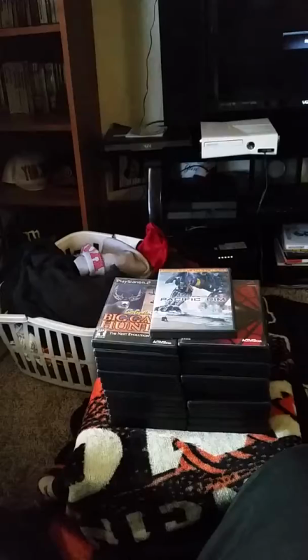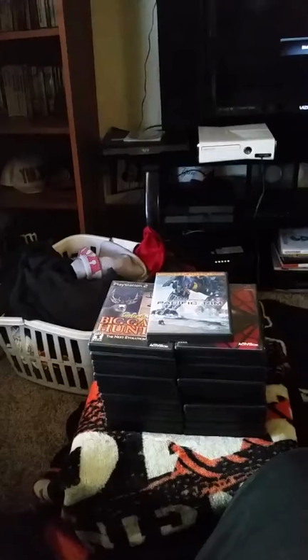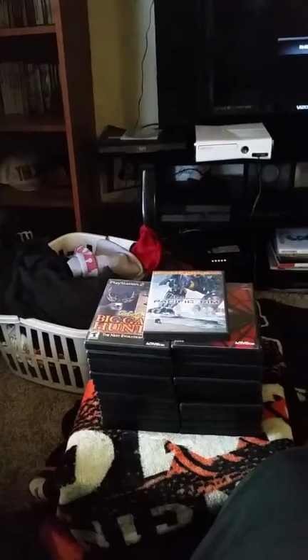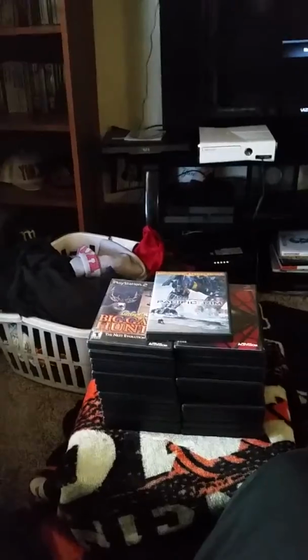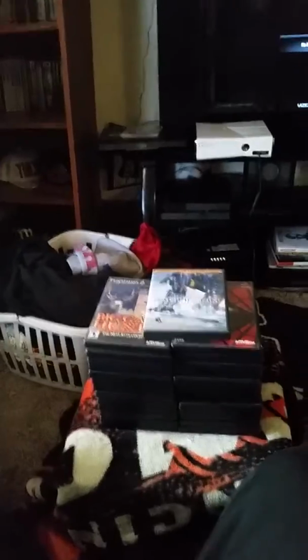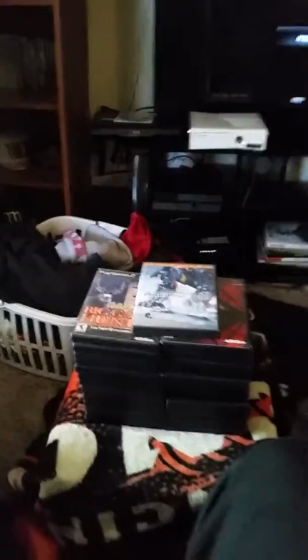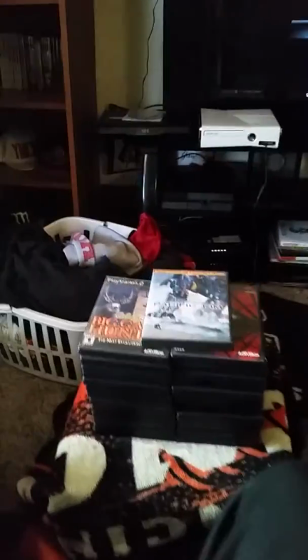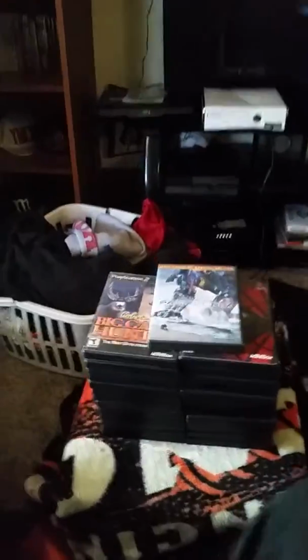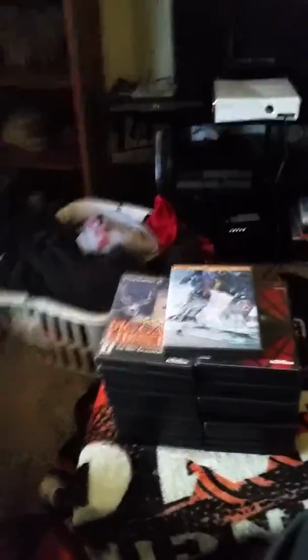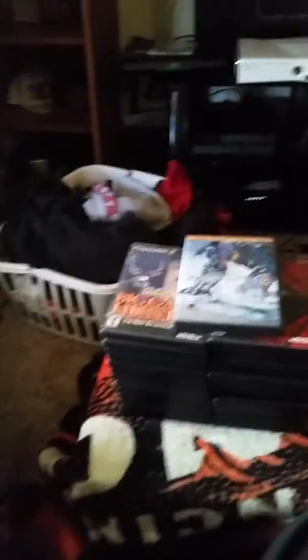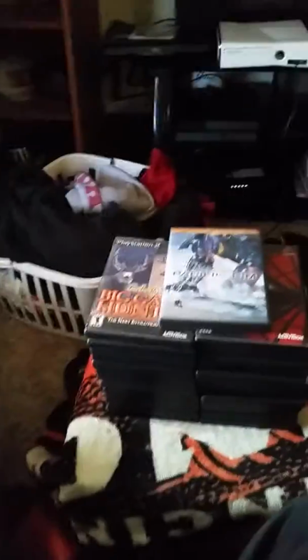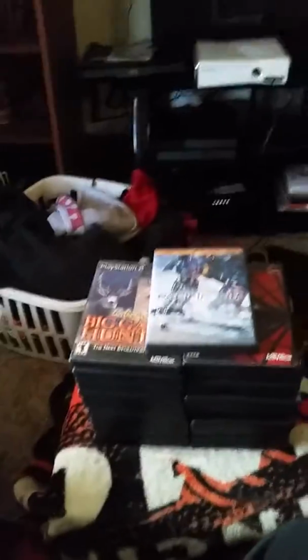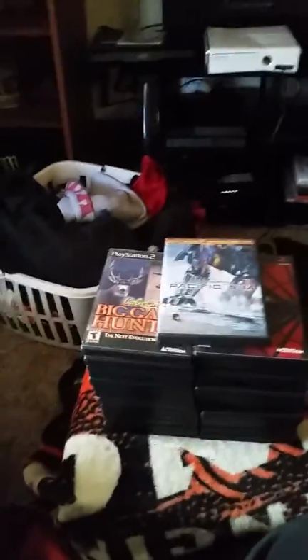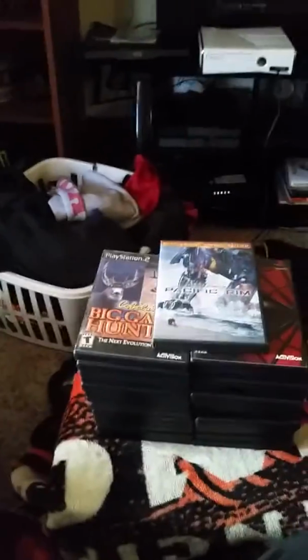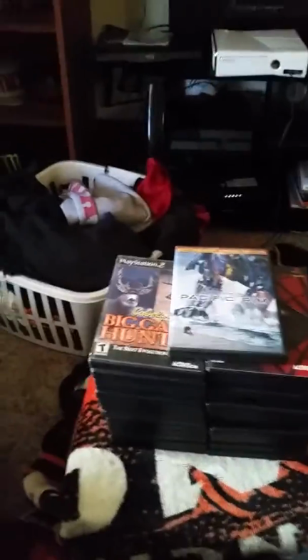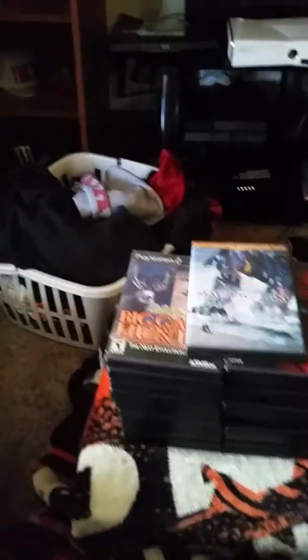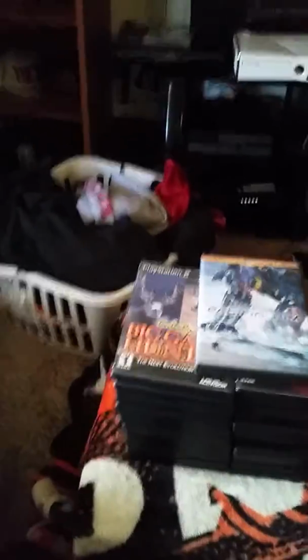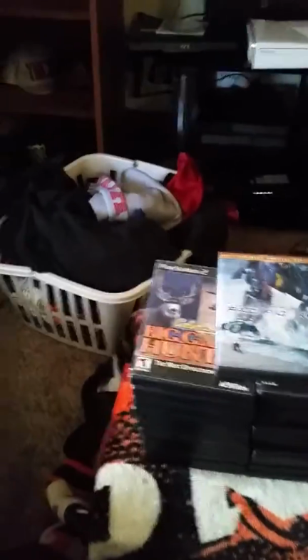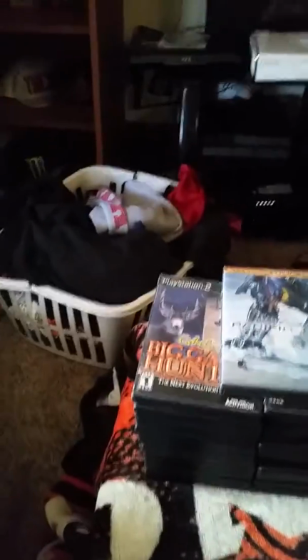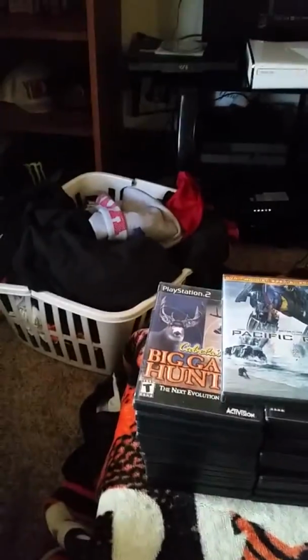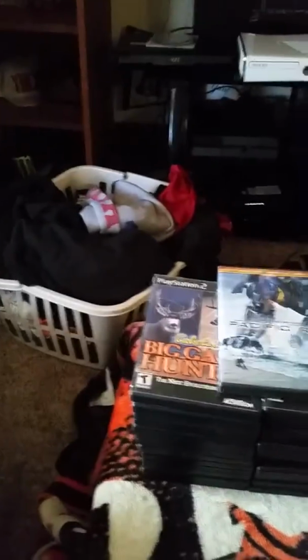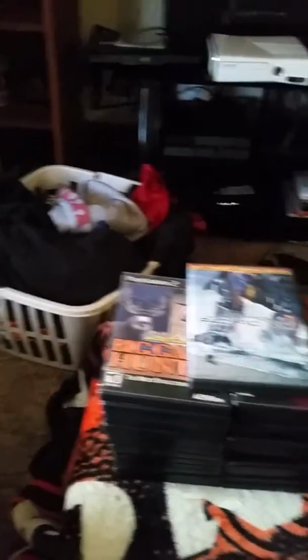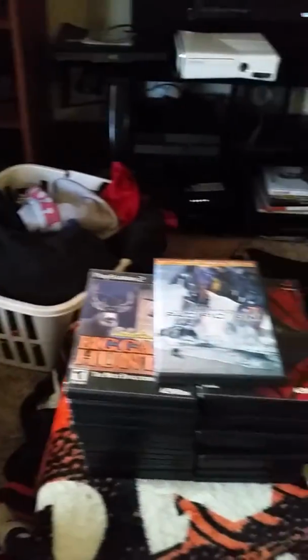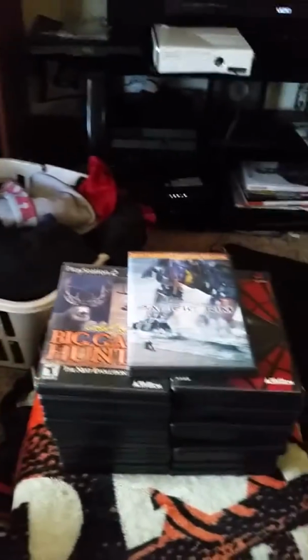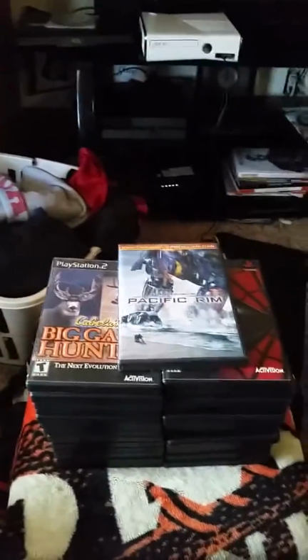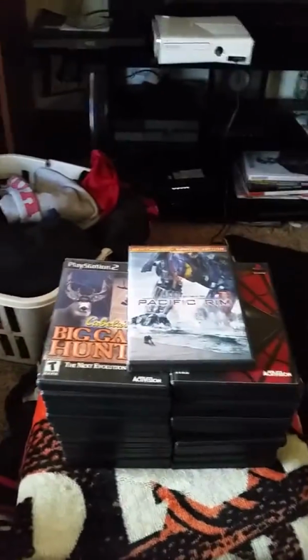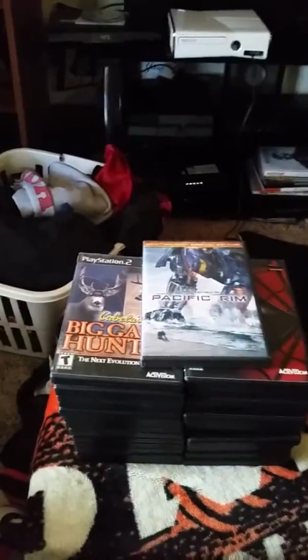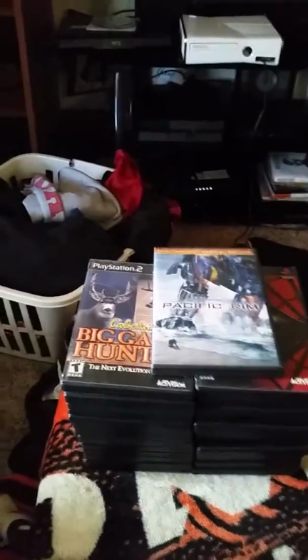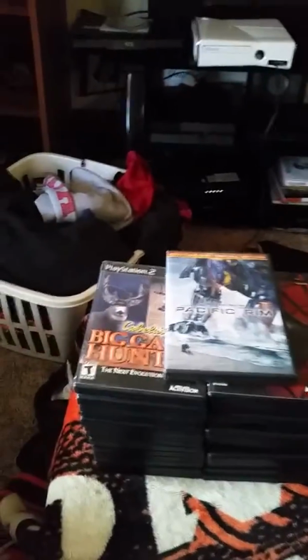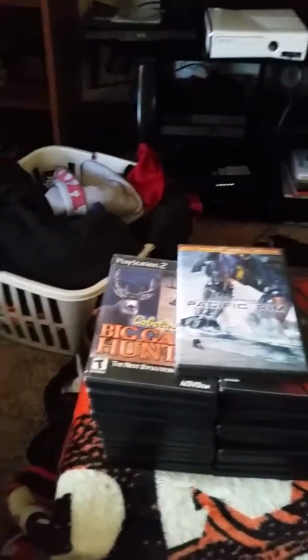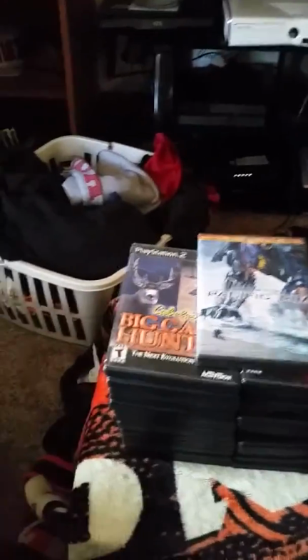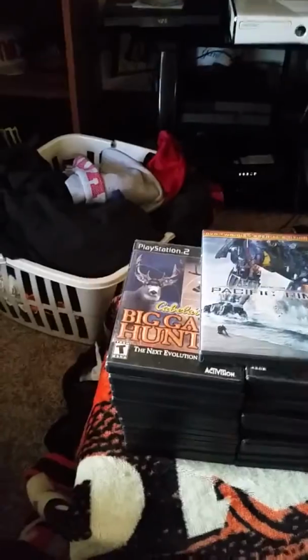Hey guys, Viceguys here. It's a big episode of Video Game Pickups.